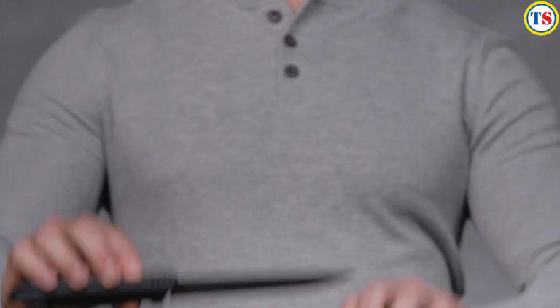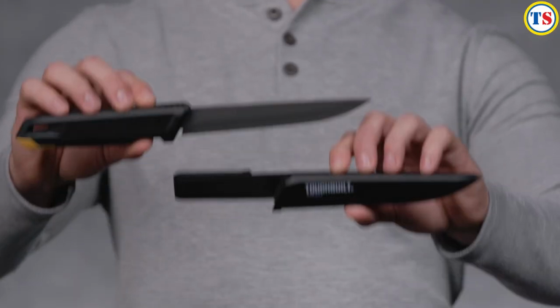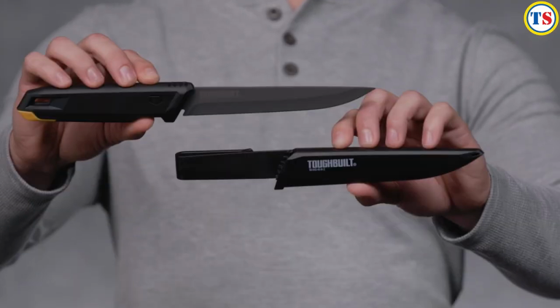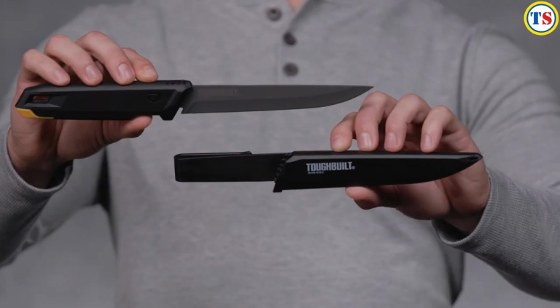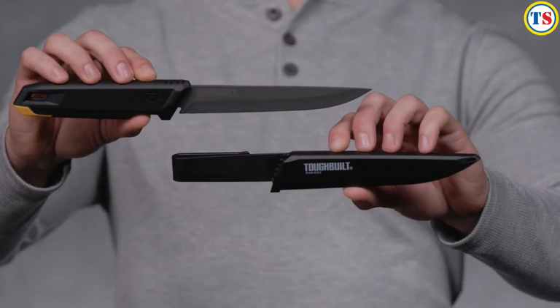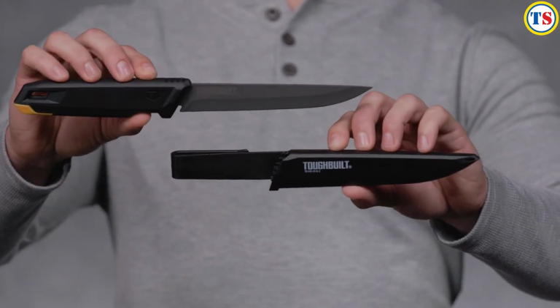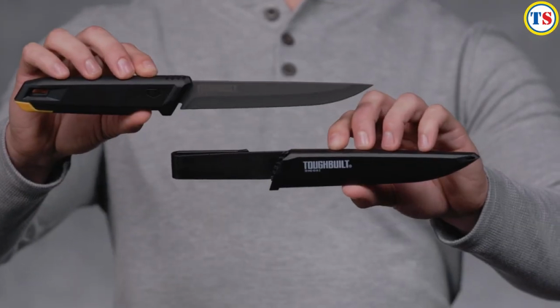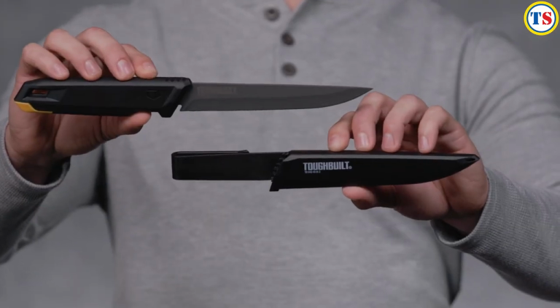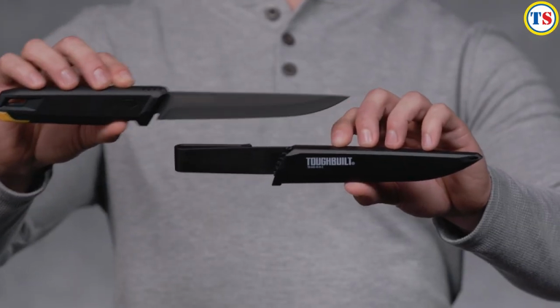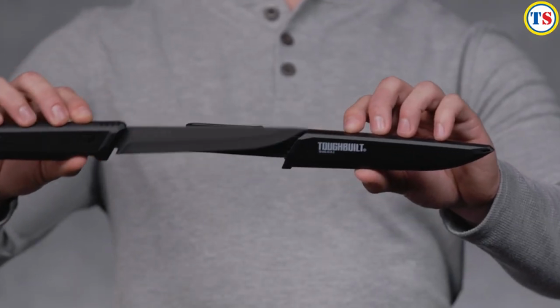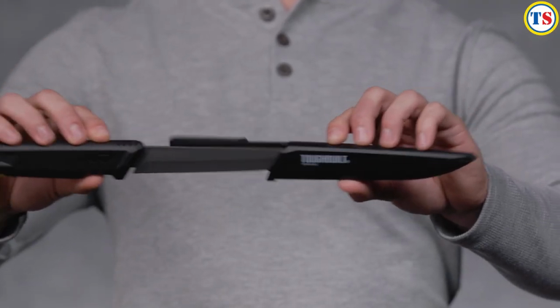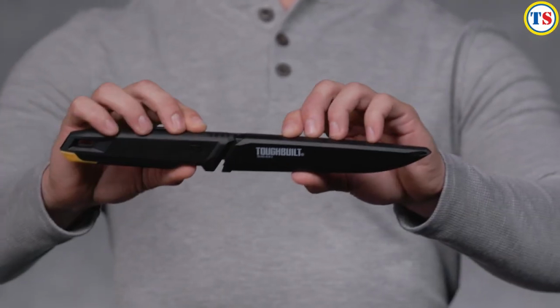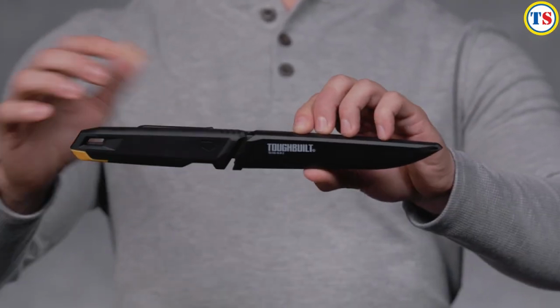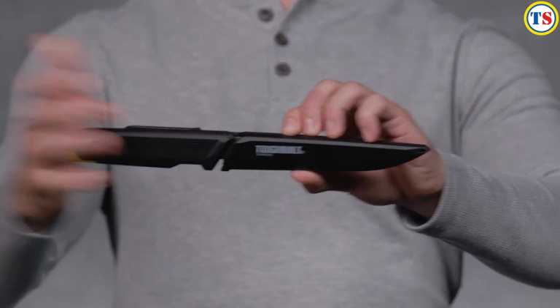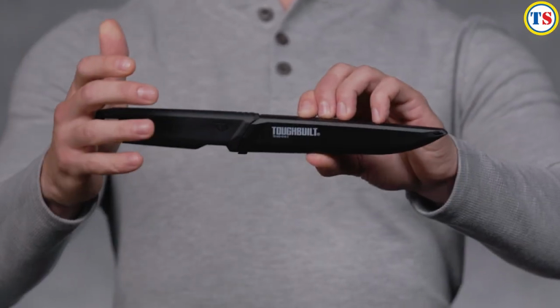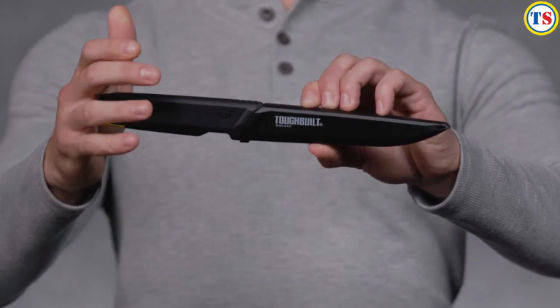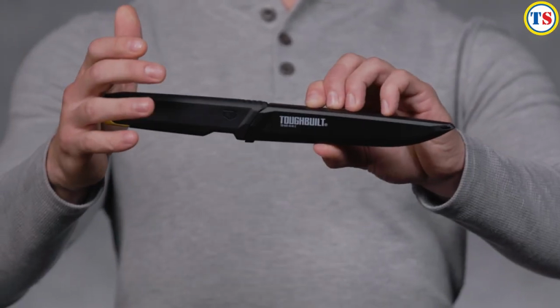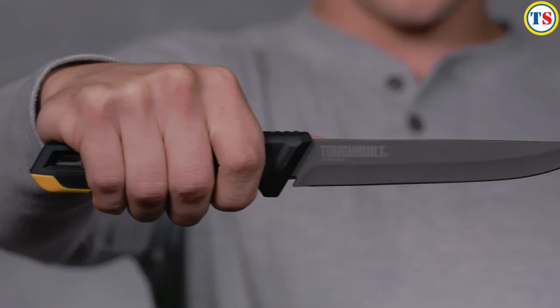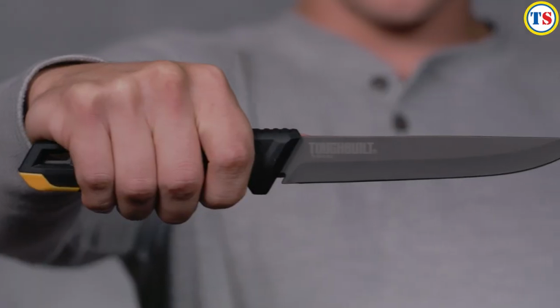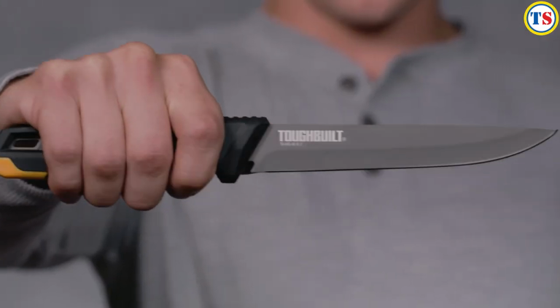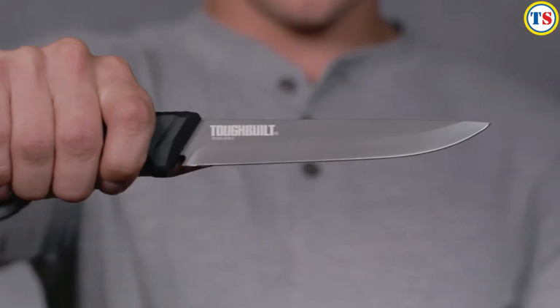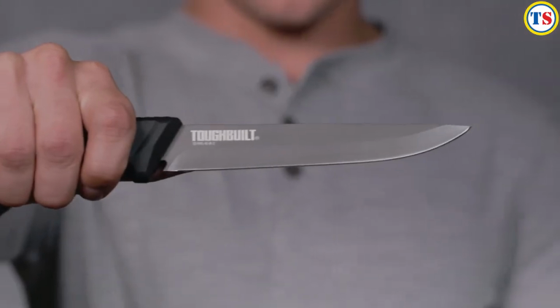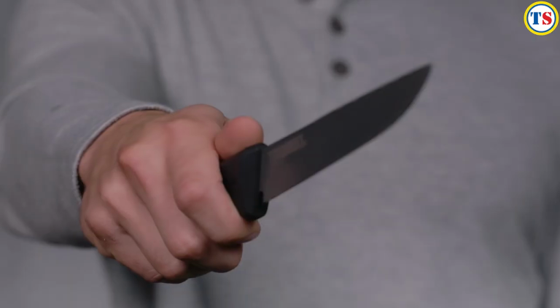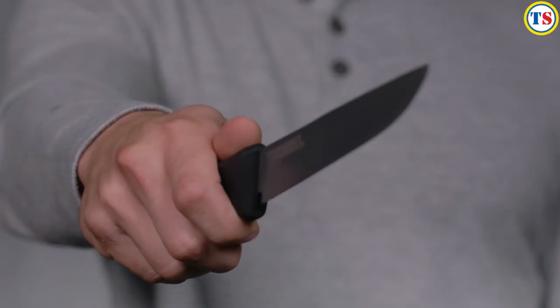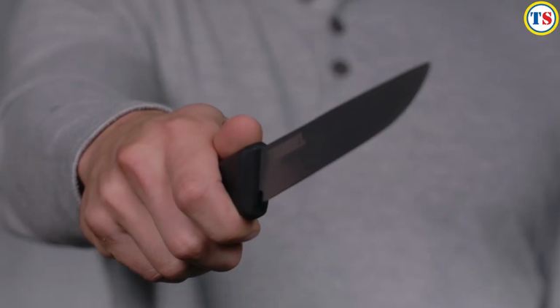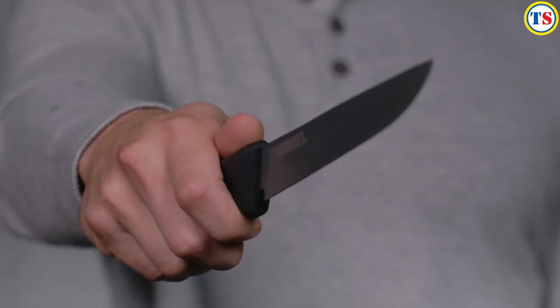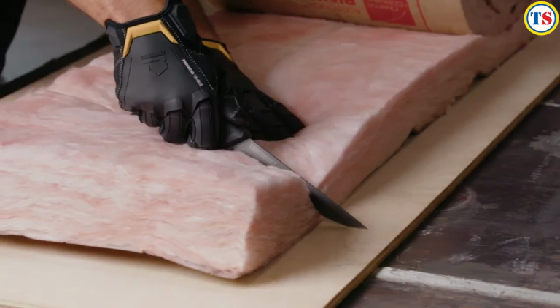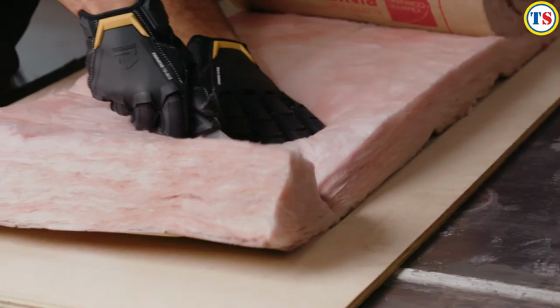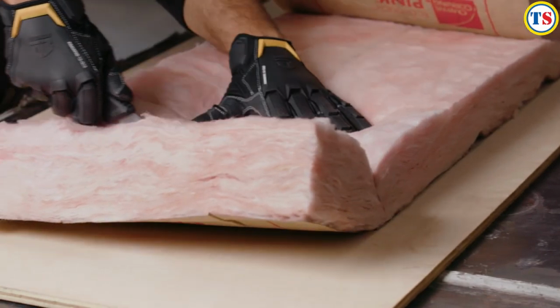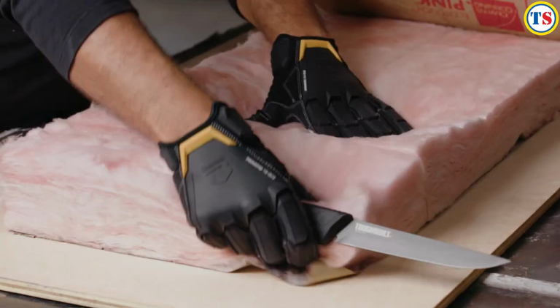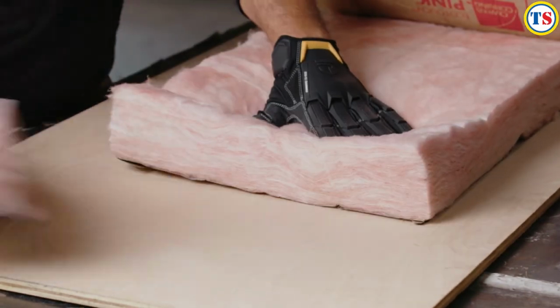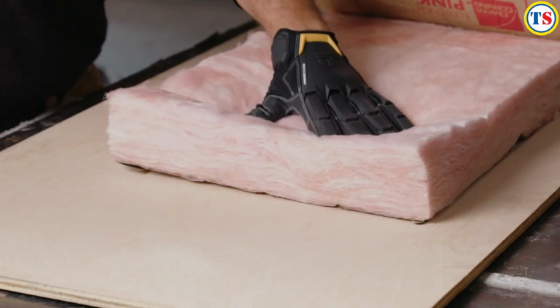This is the ToughBuilt Insulation Knife and Sheath. It's not just a knife — it's ToughBuilt.